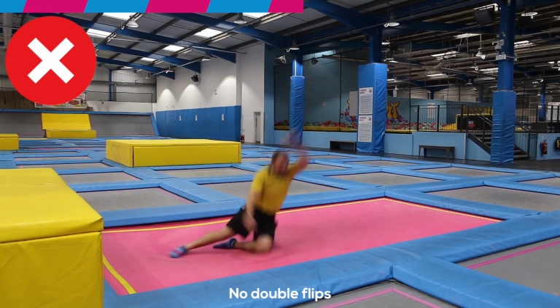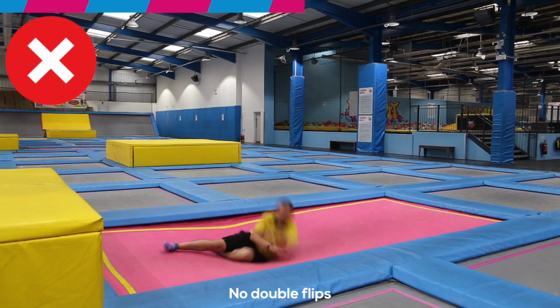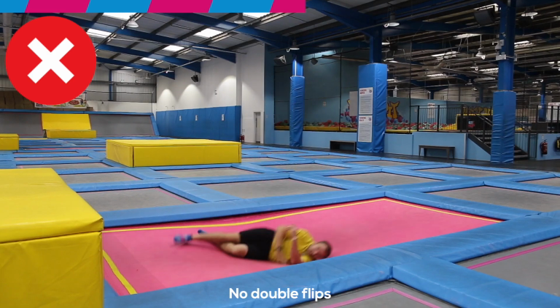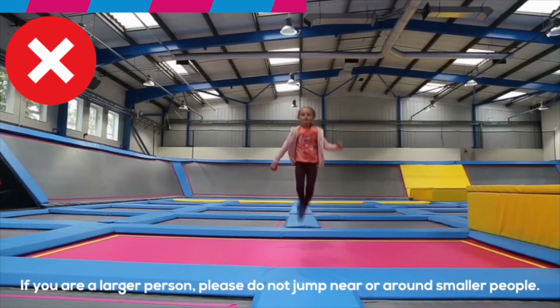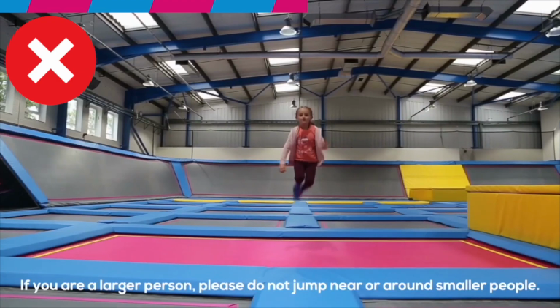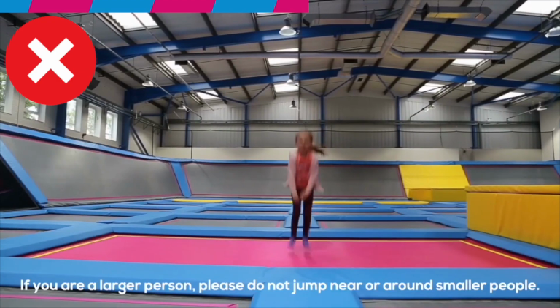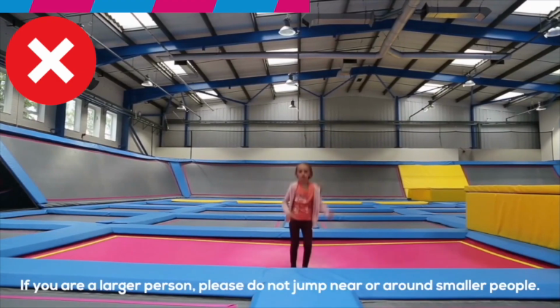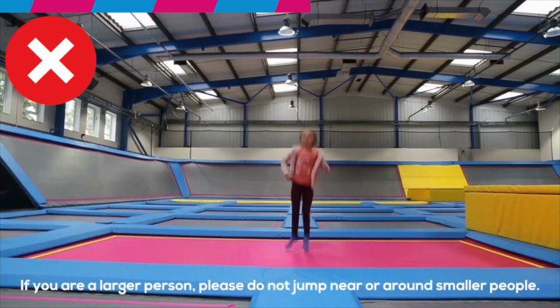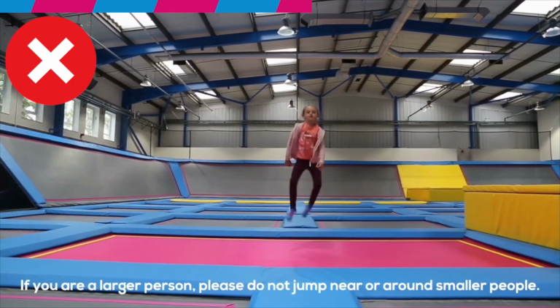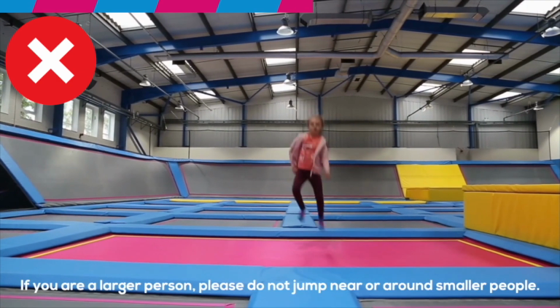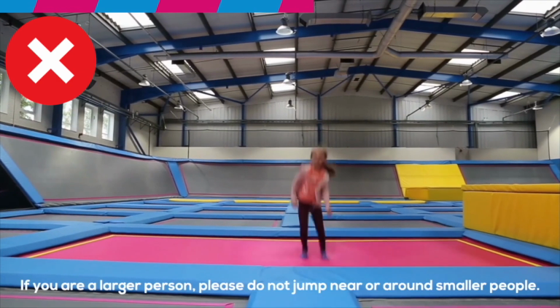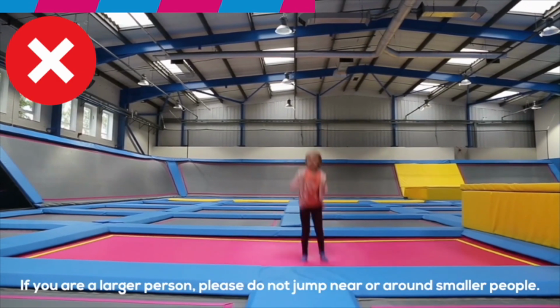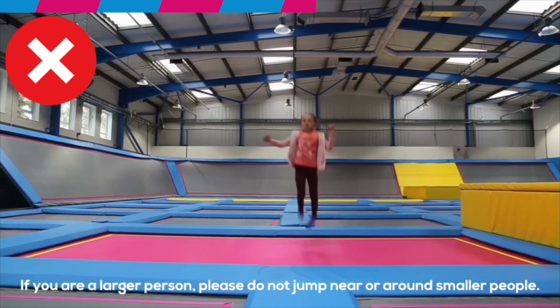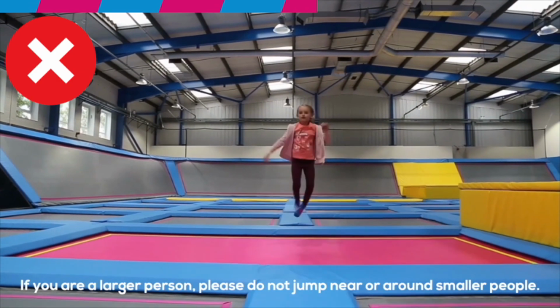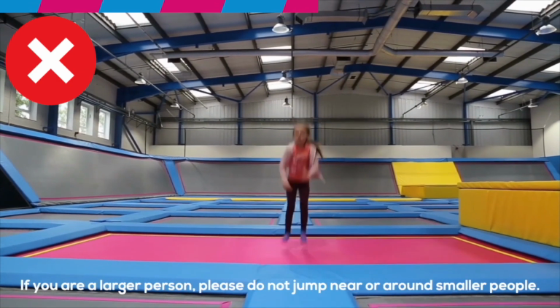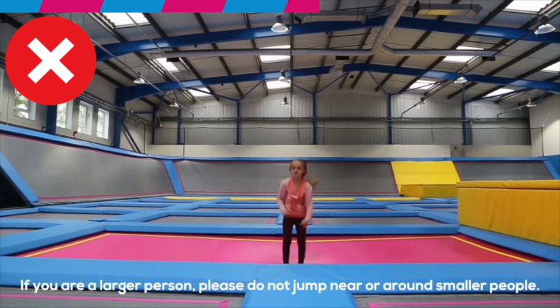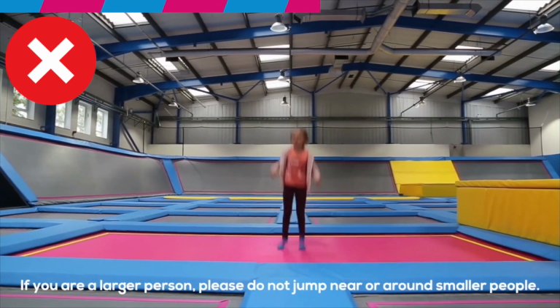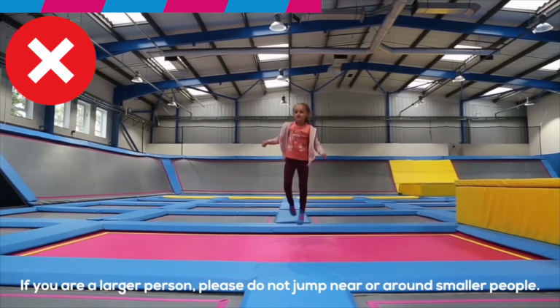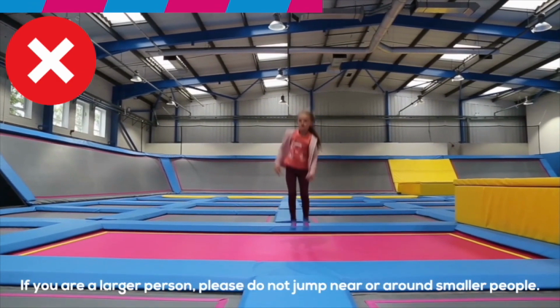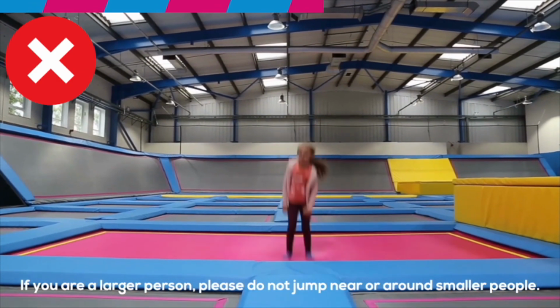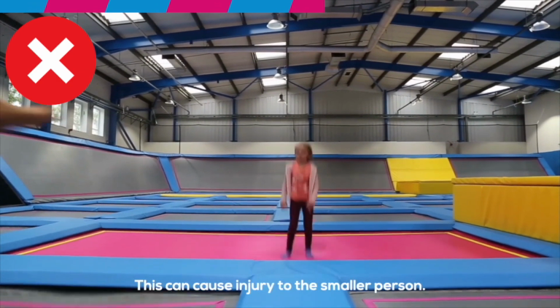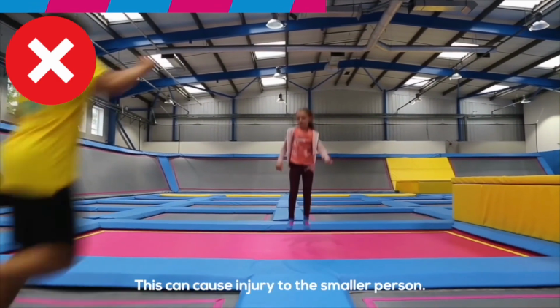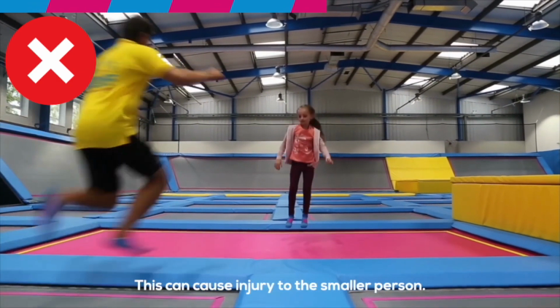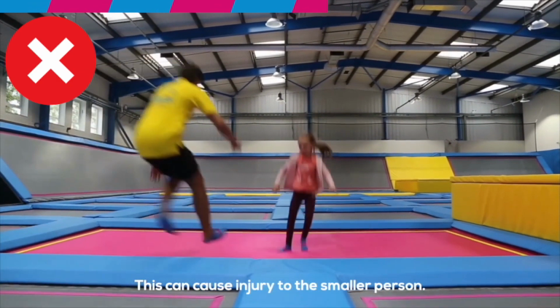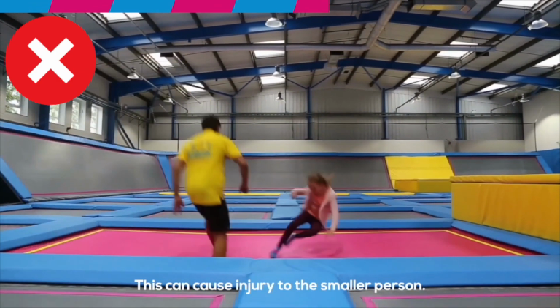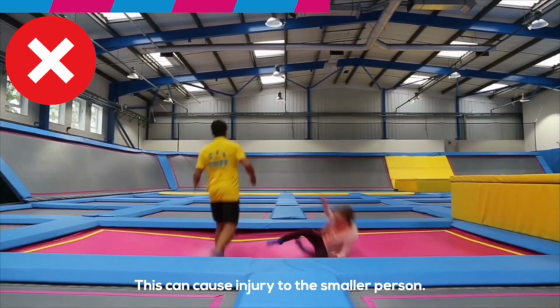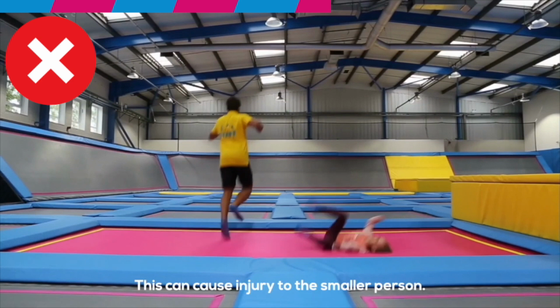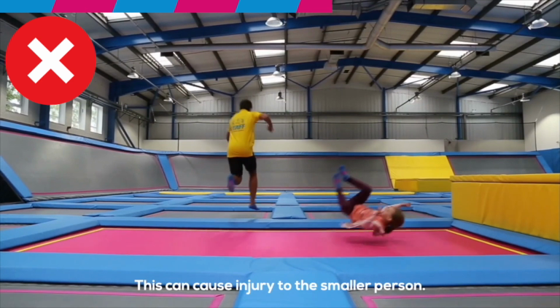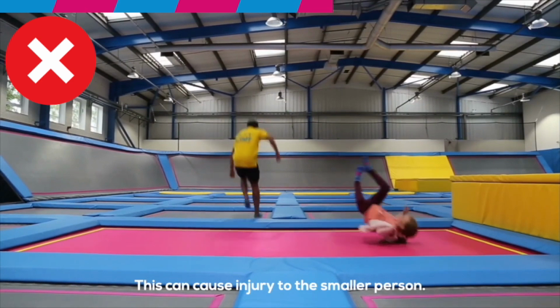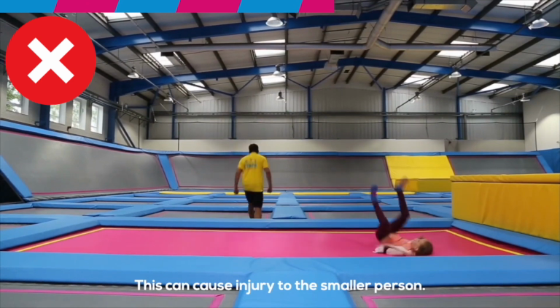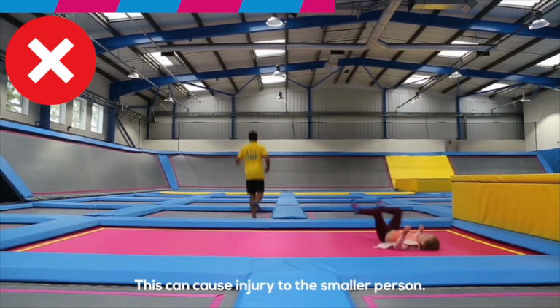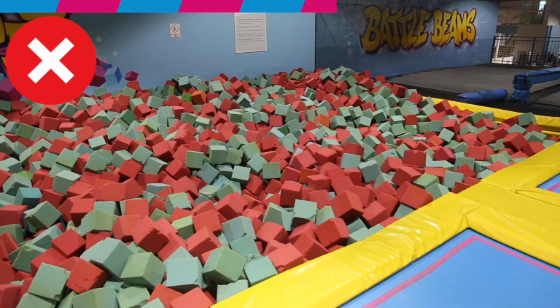If you are a larger person, avoid jumping near or around smaller people, as this can cause injury to the smaller person.